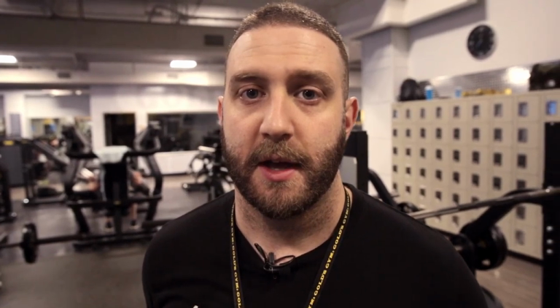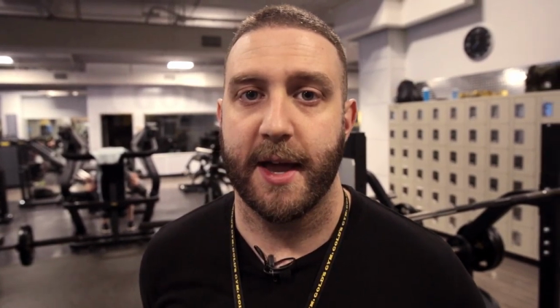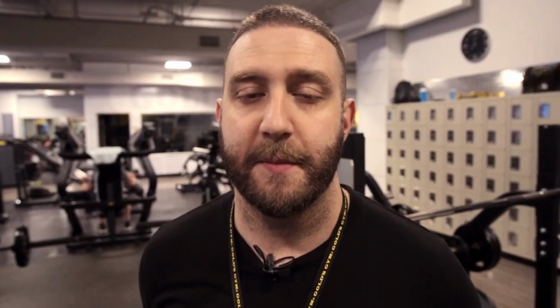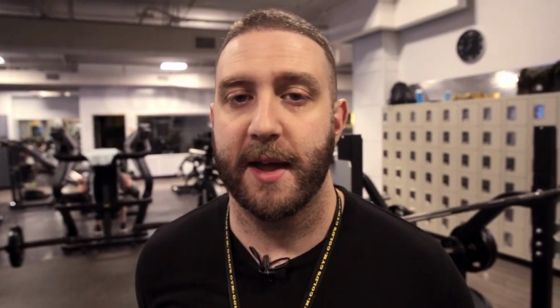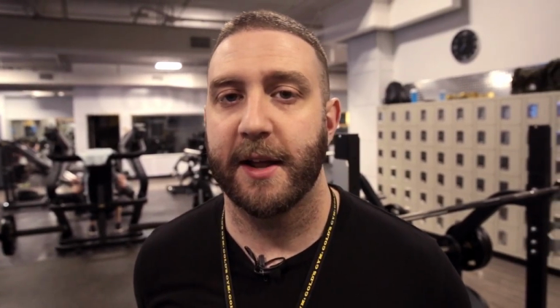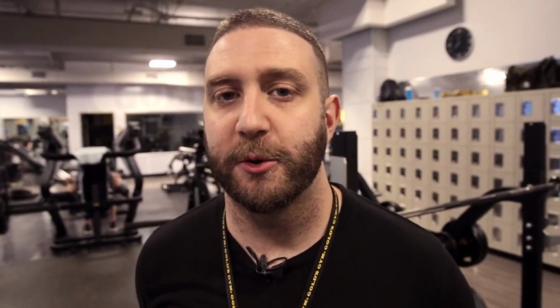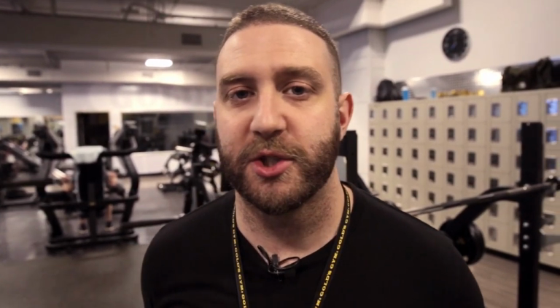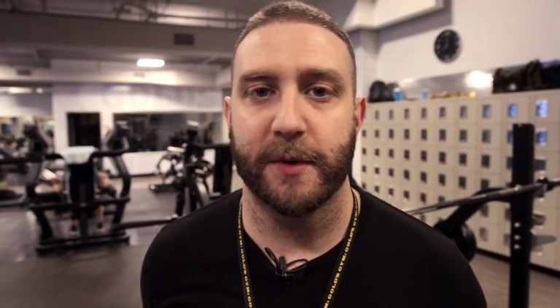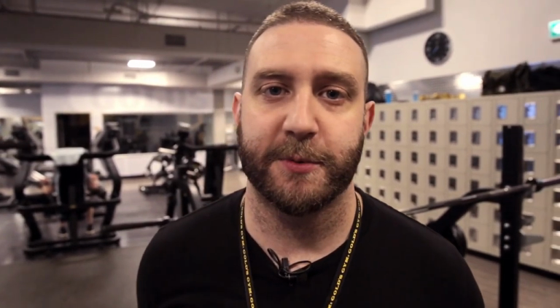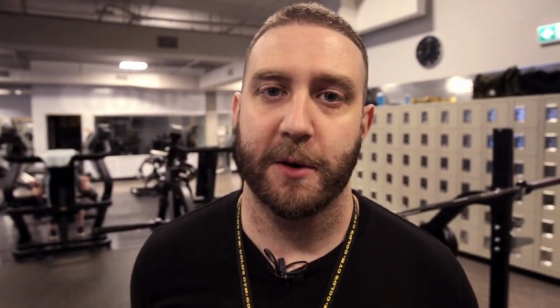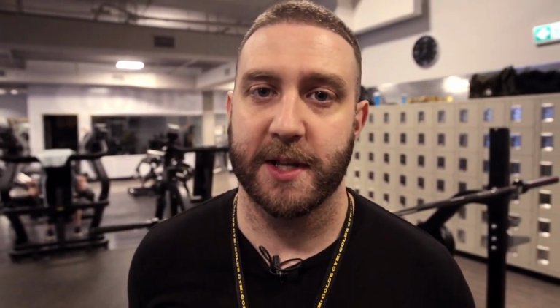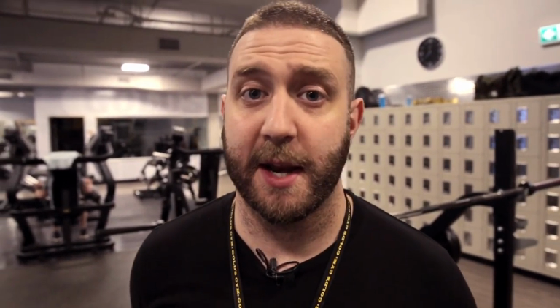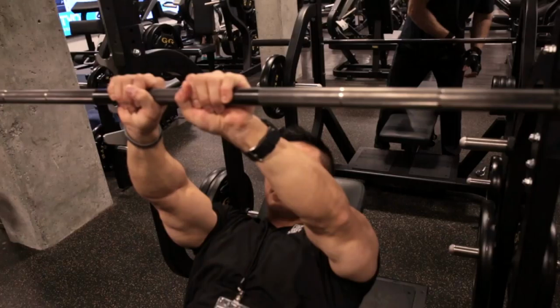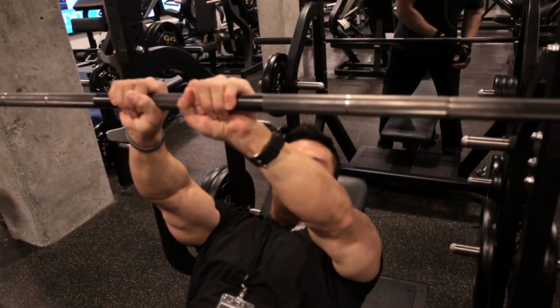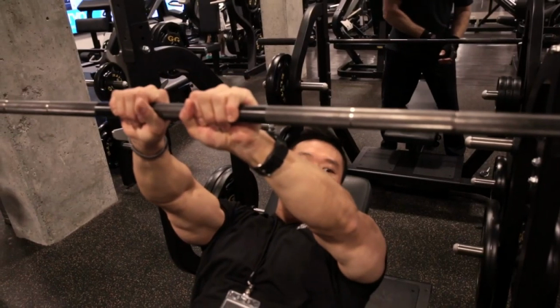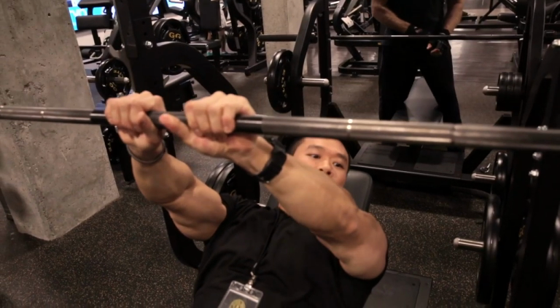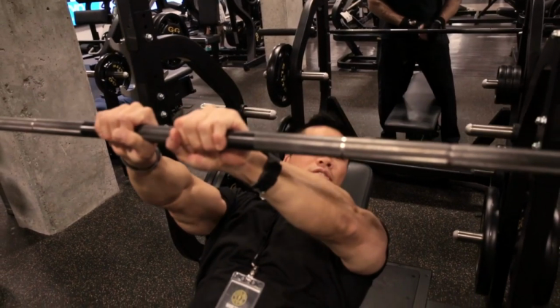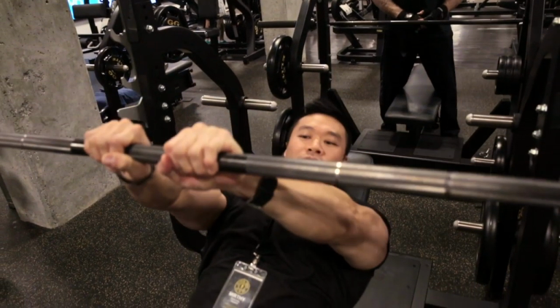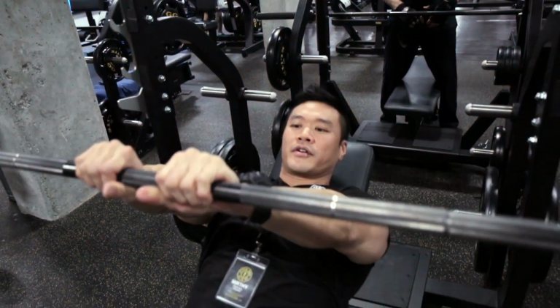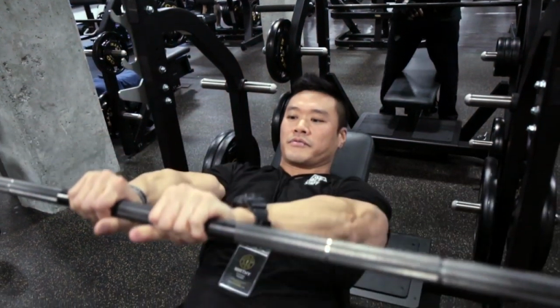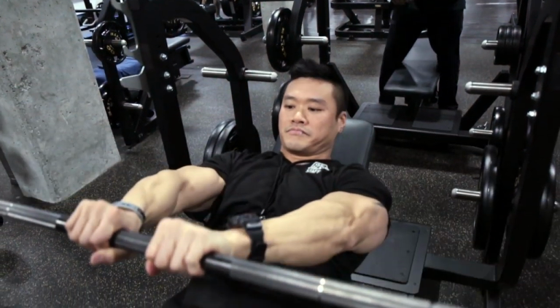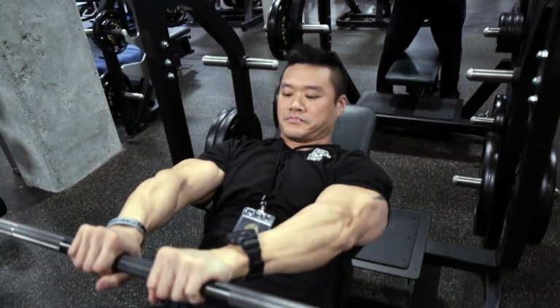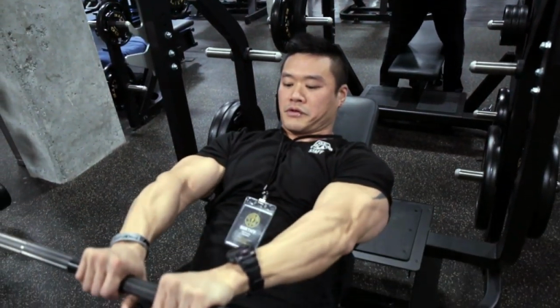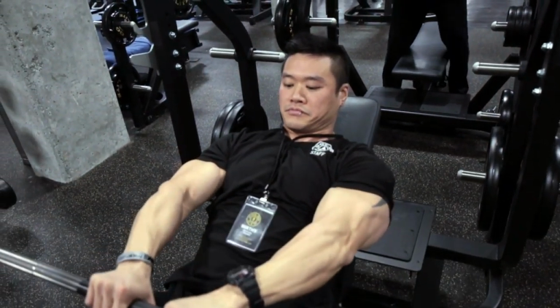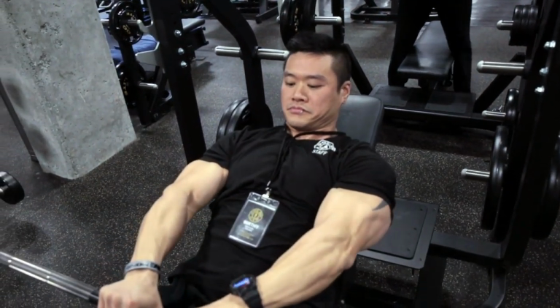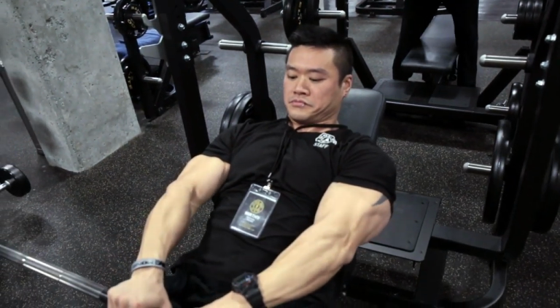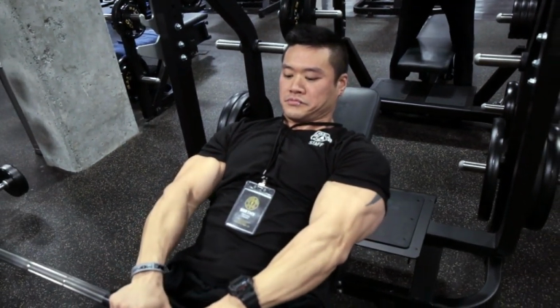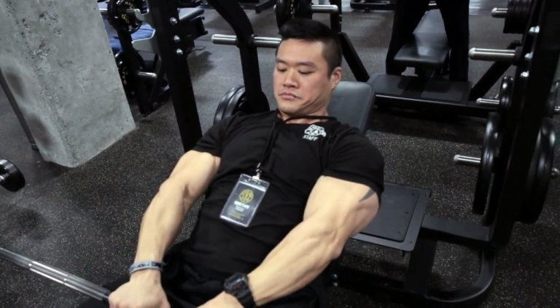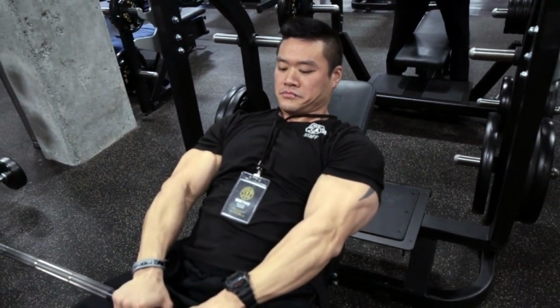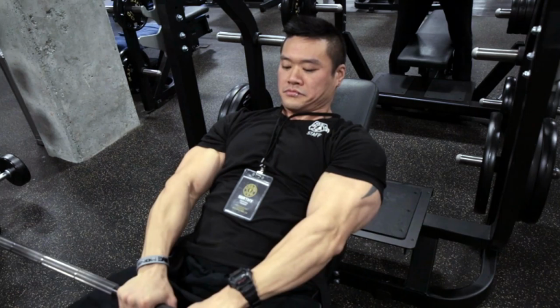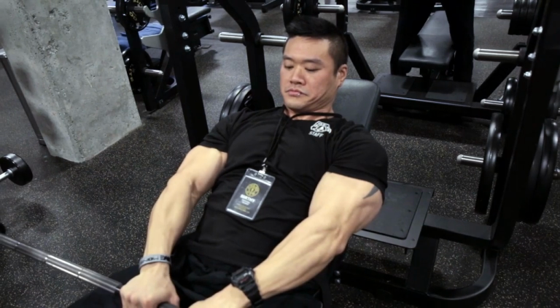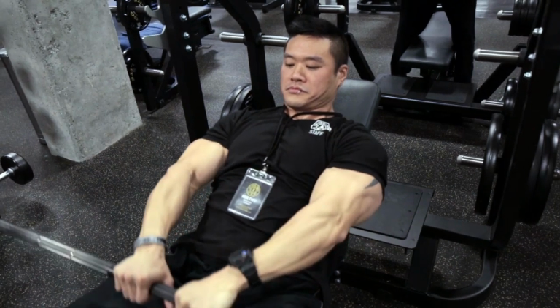Hey, I'm Matt at Gold's Gym West Broadway. Today we're going to show you the incline barbell raise. This is a great exercise for your shoulders.